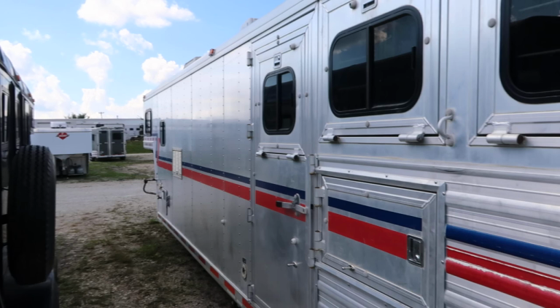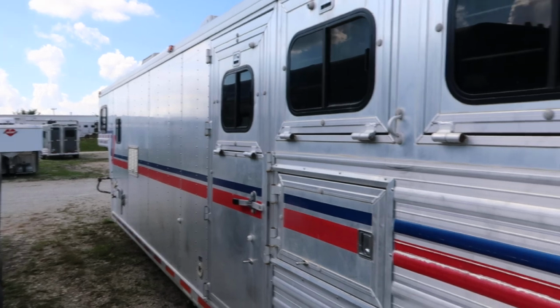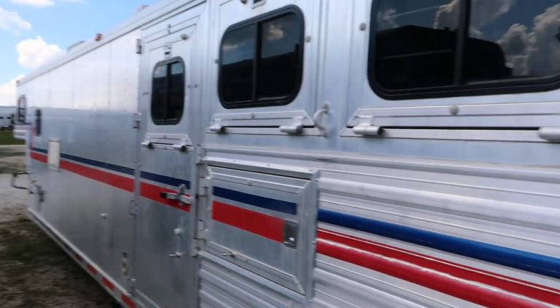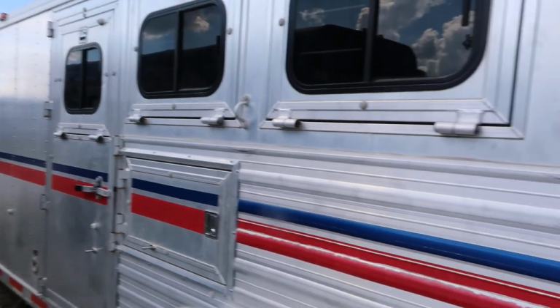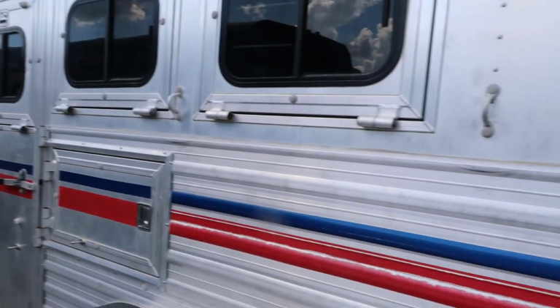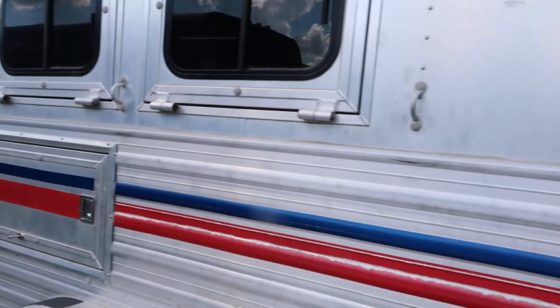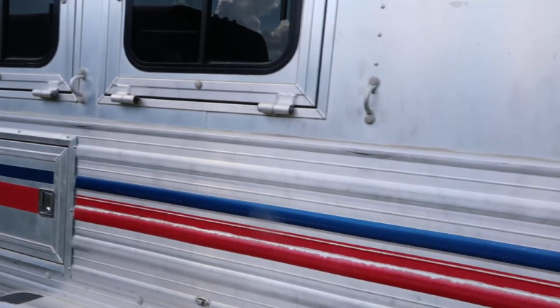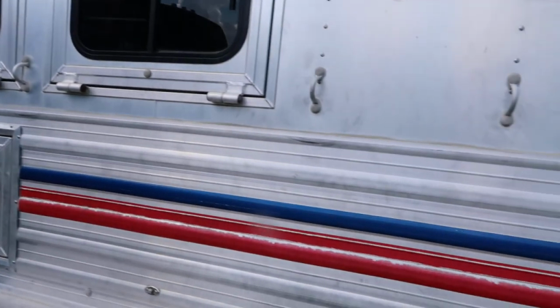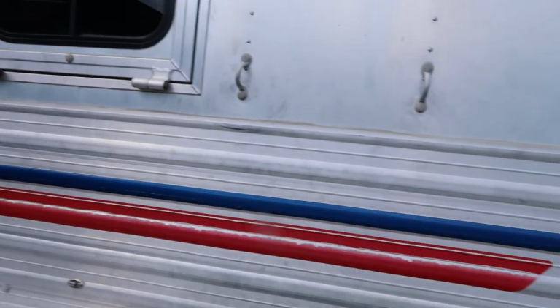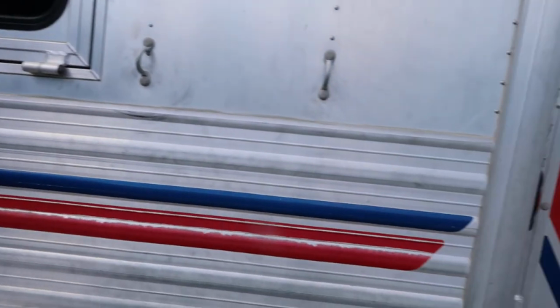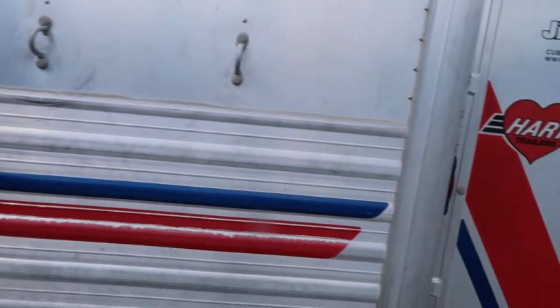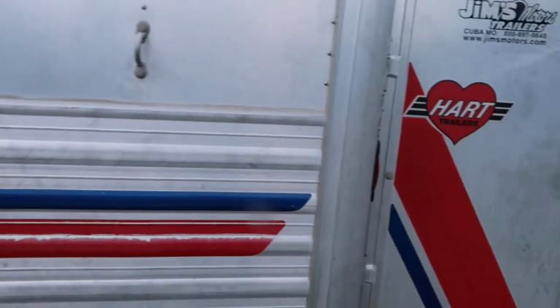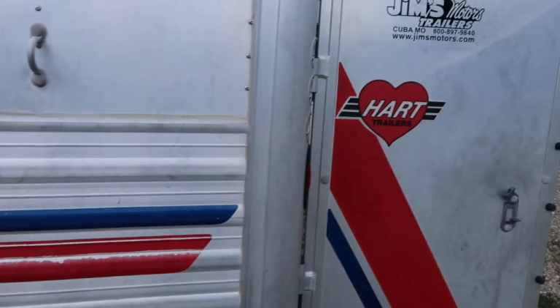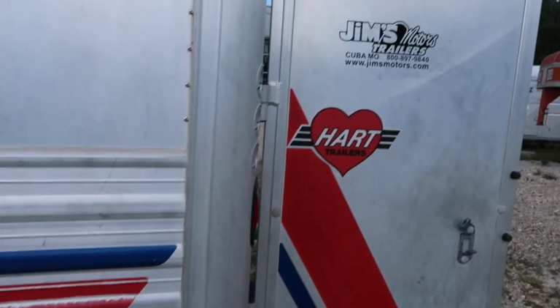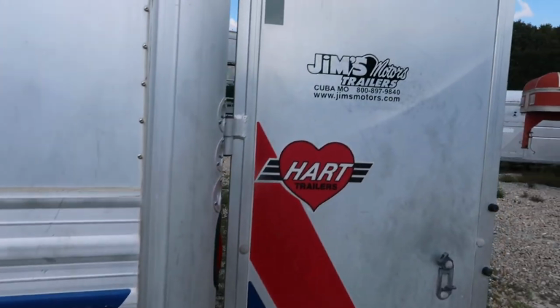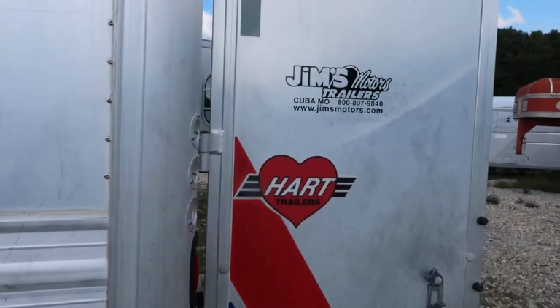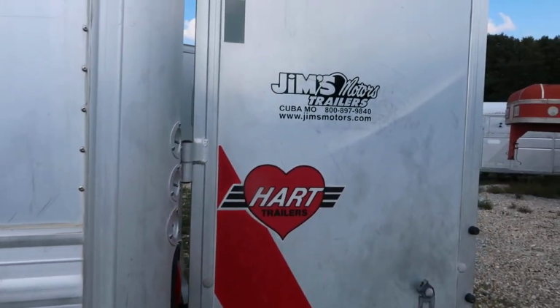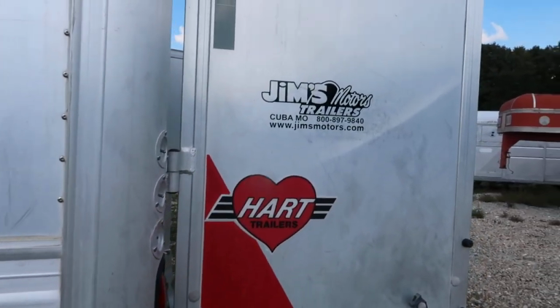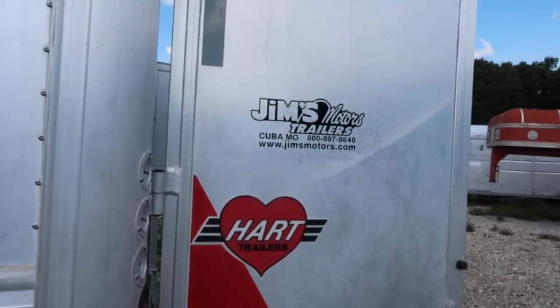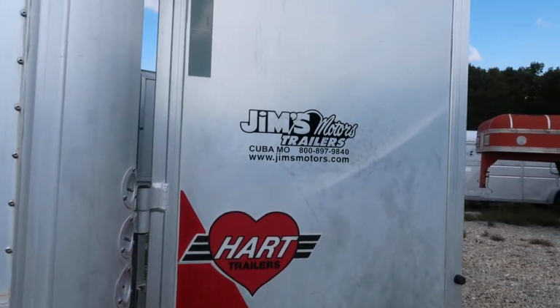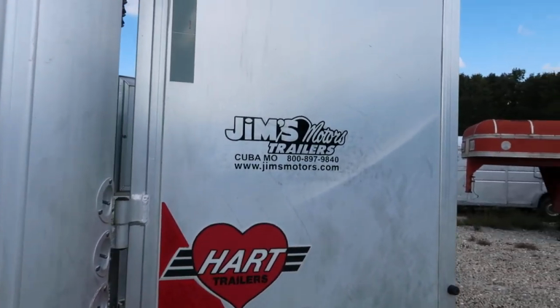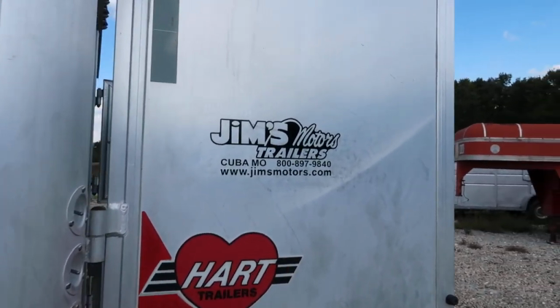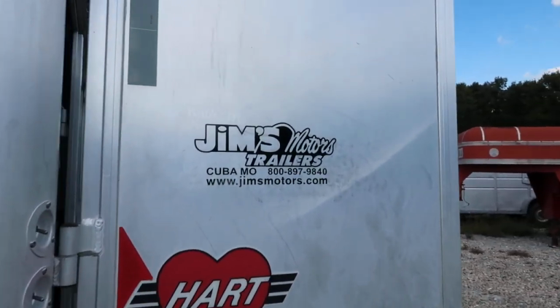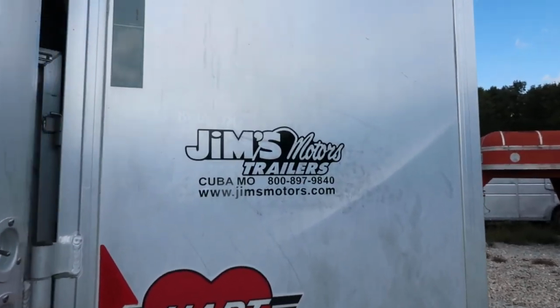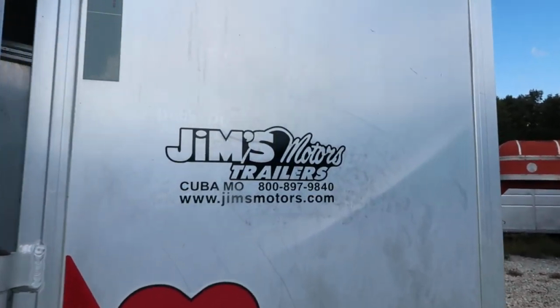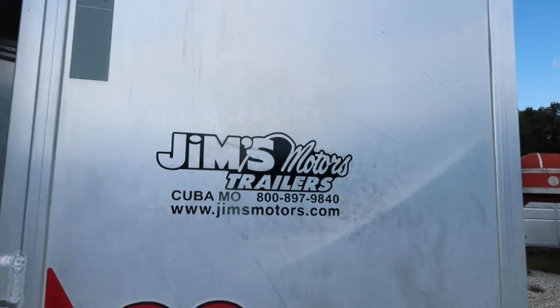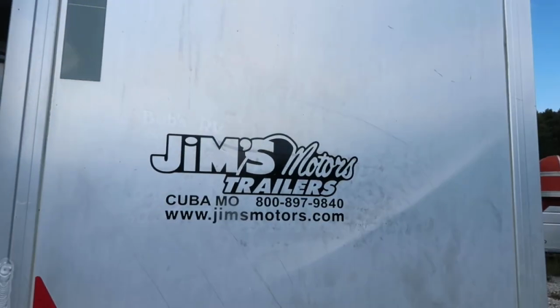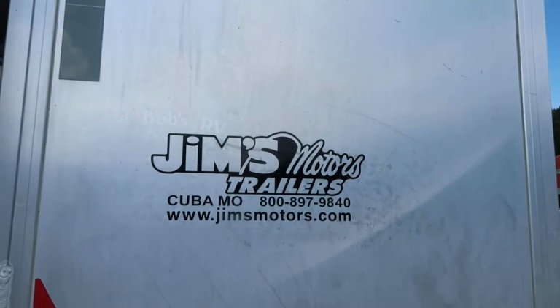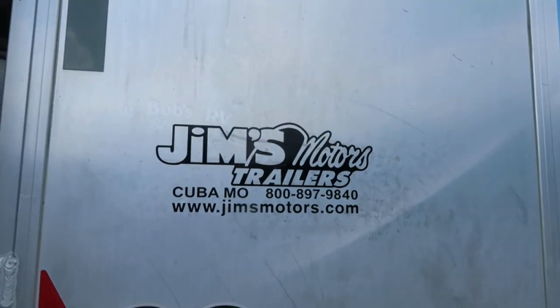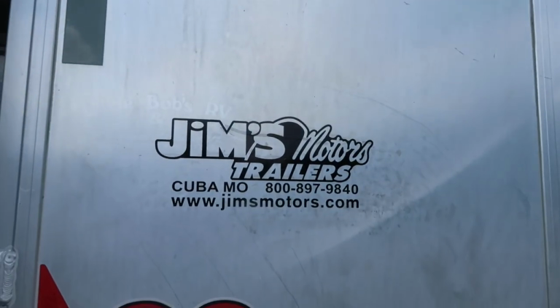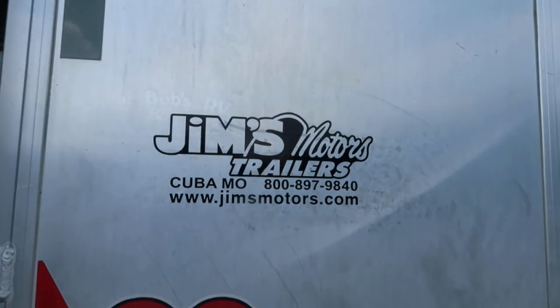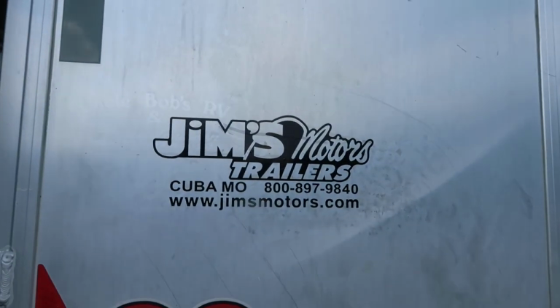For more information on this trailer, give us a call here at Jim's Motors in Cuba, Missouri. Thank you and have a great day.